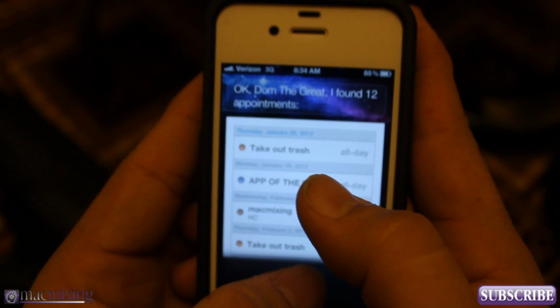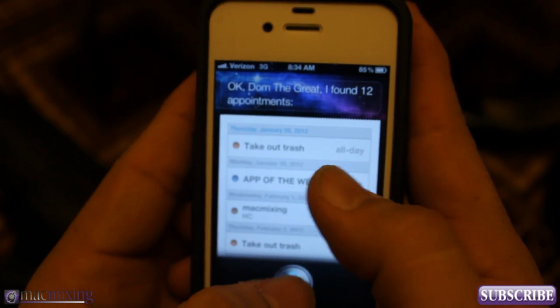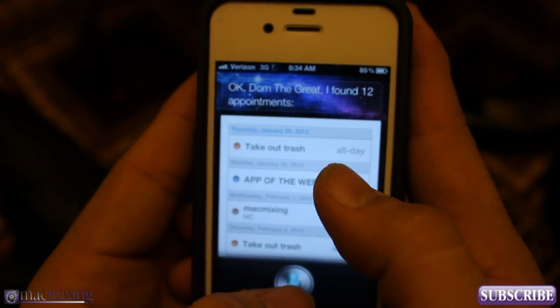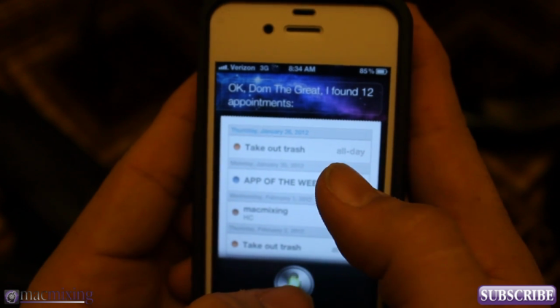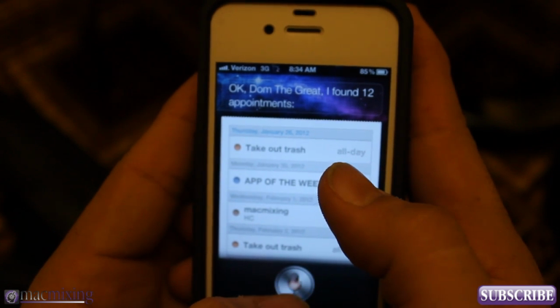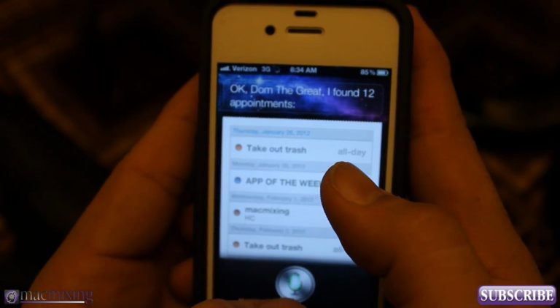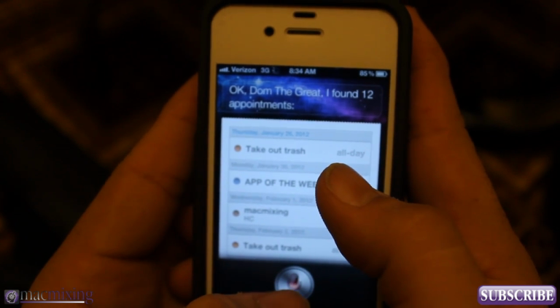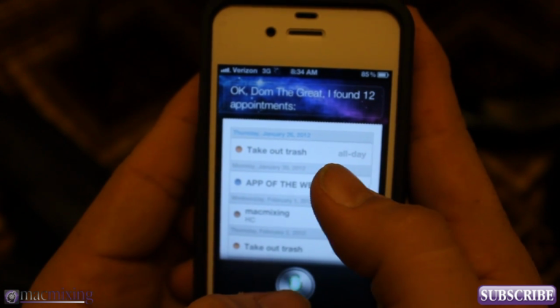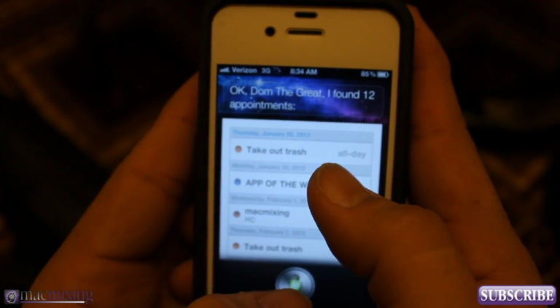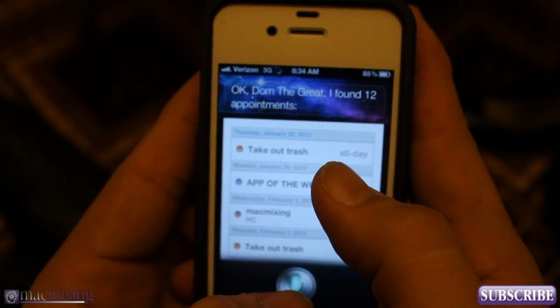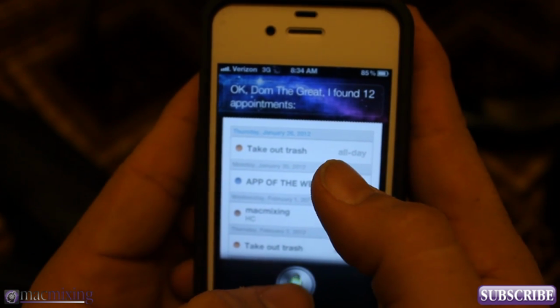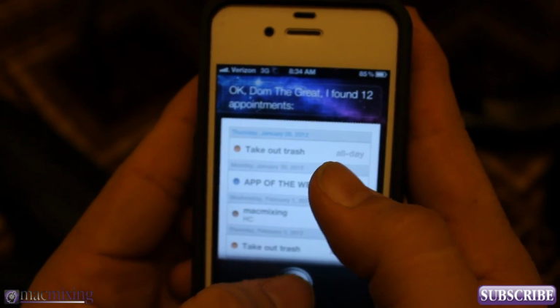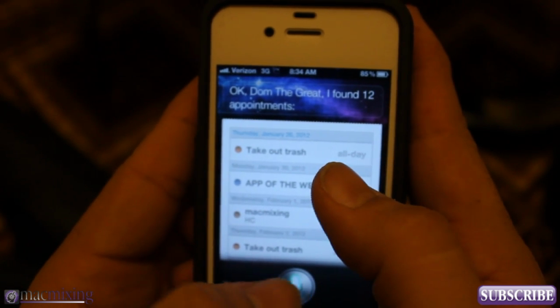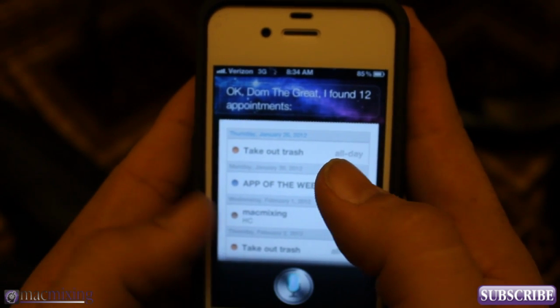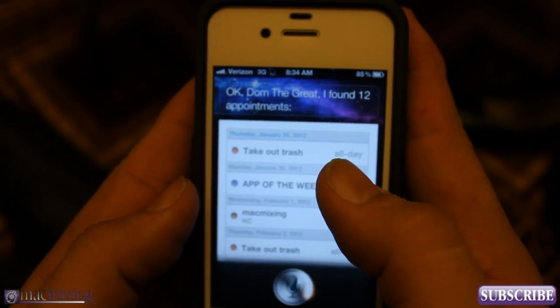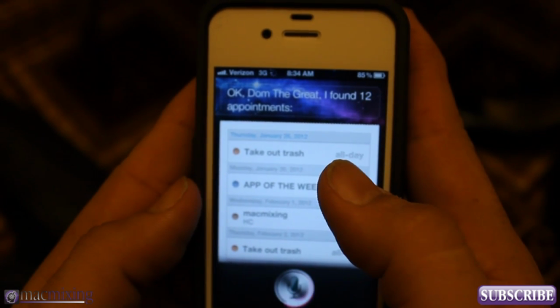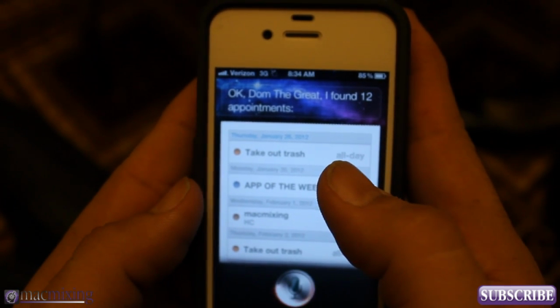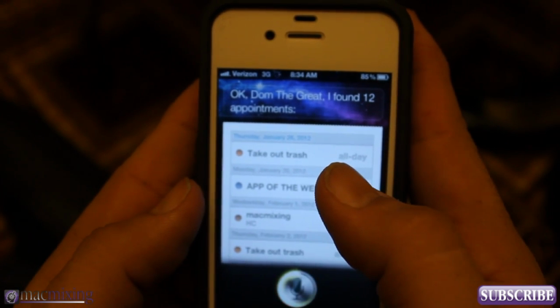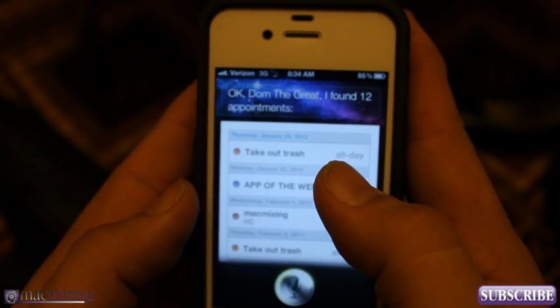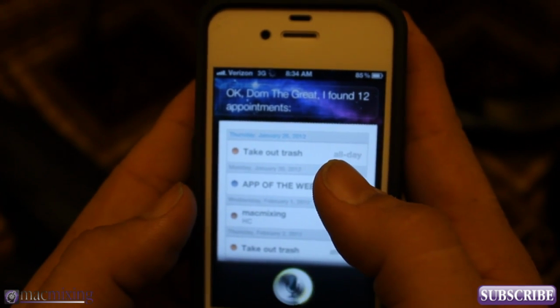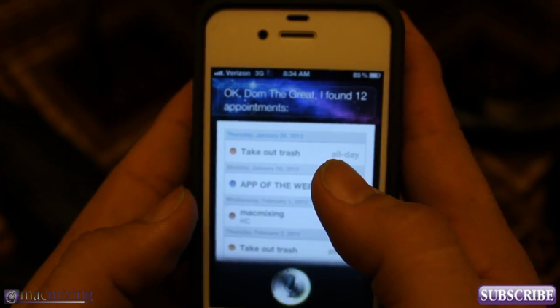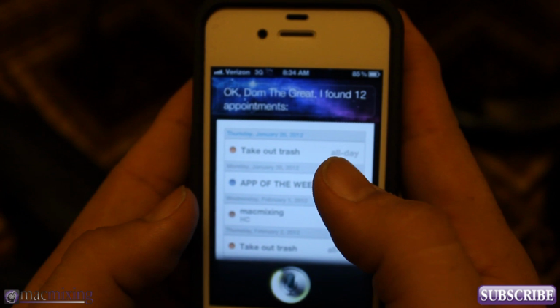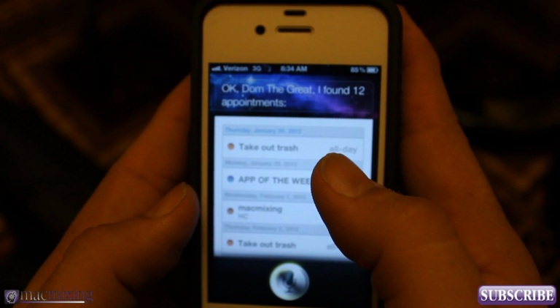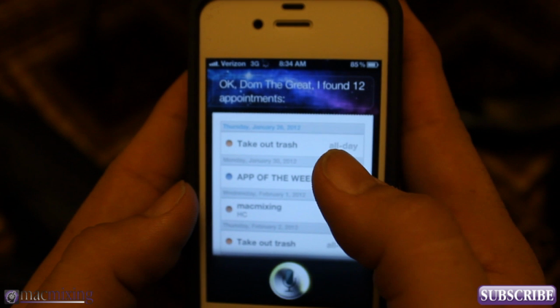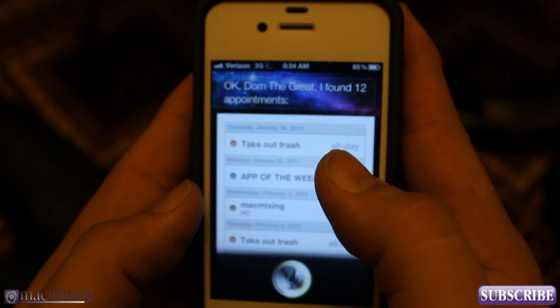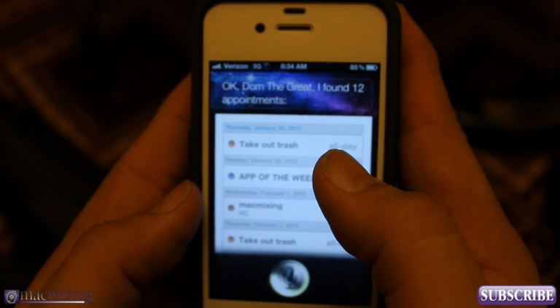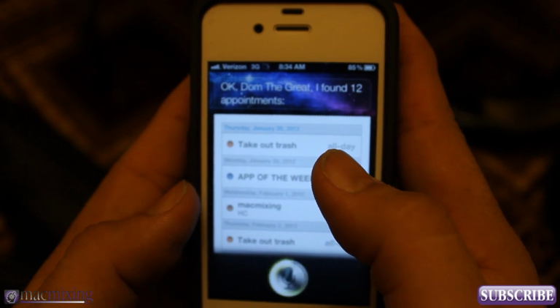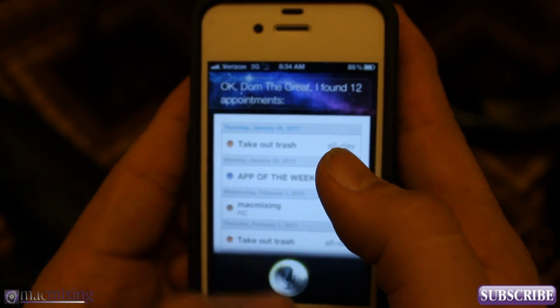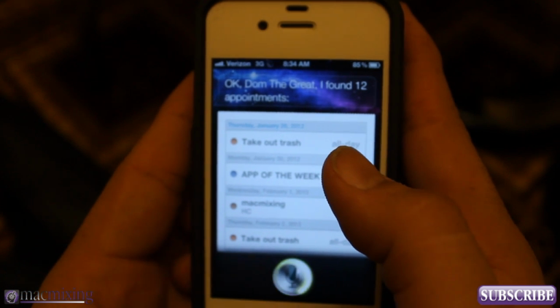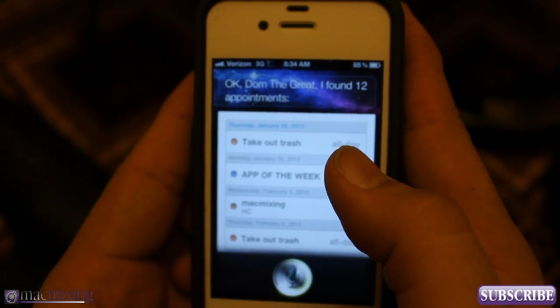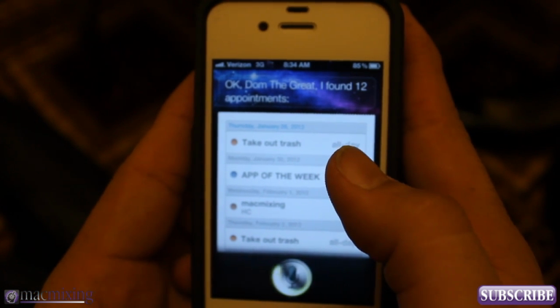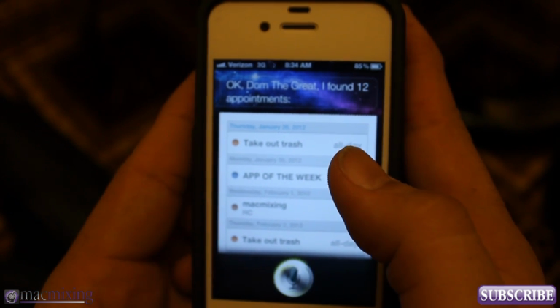So if I activate Siri she won't say anything, nor does the button make any beeping sound either.